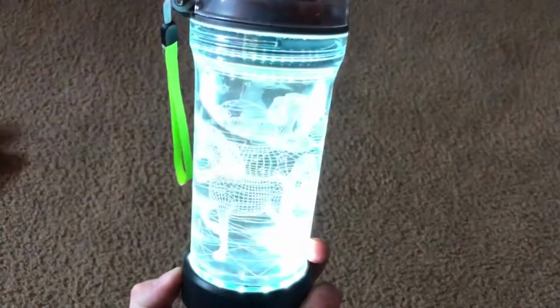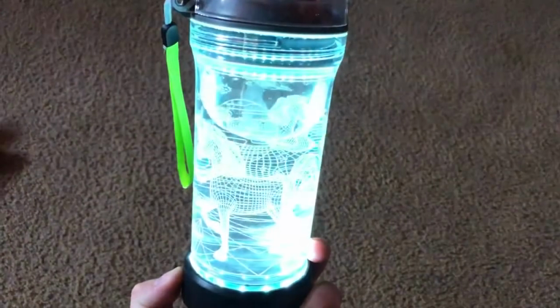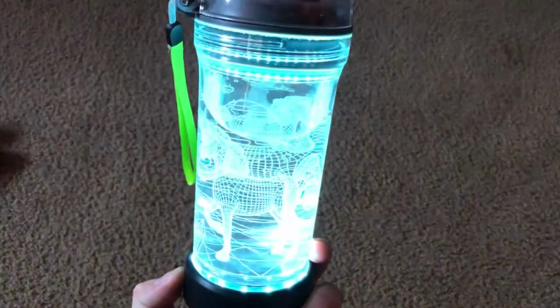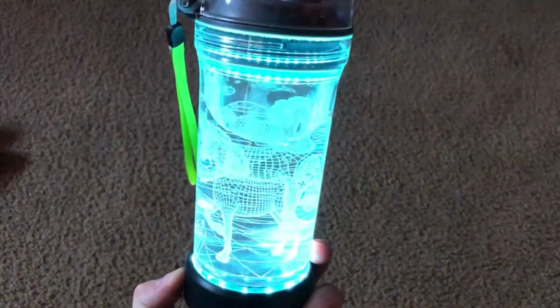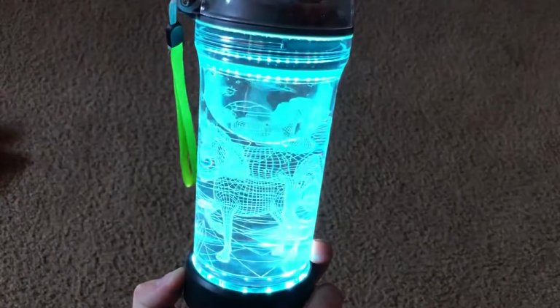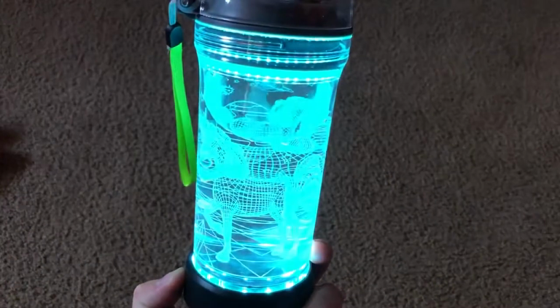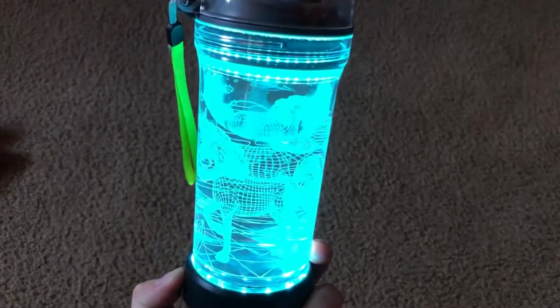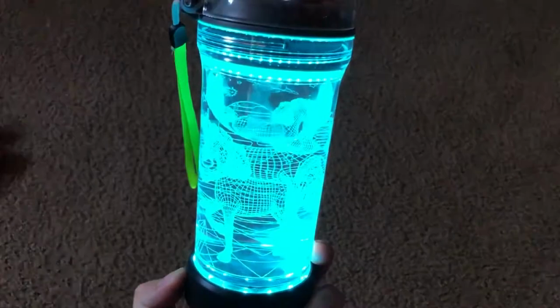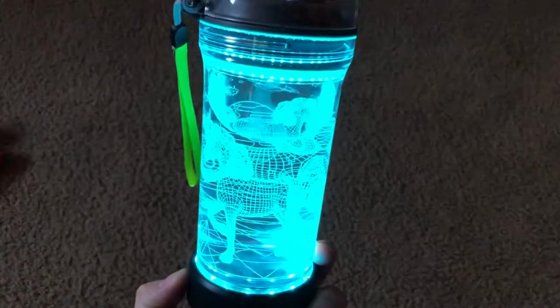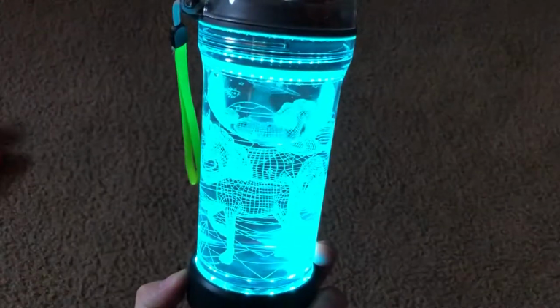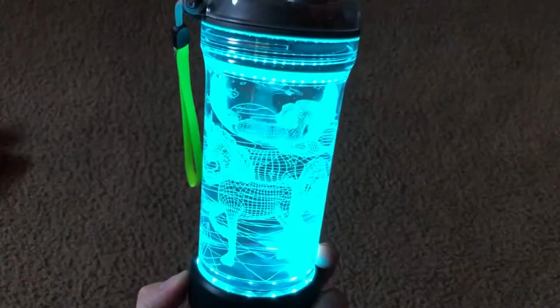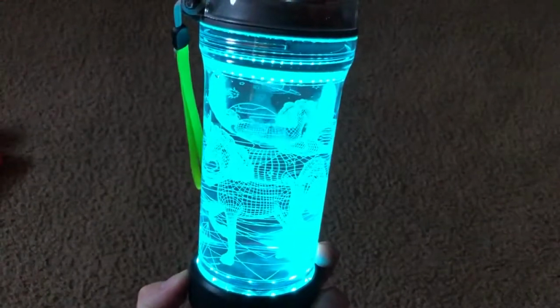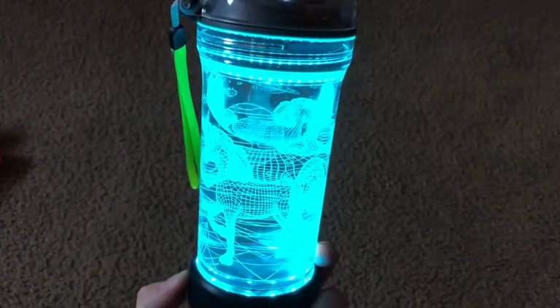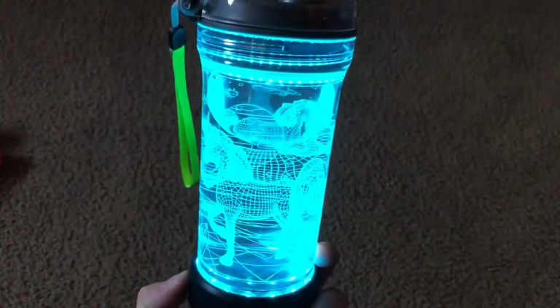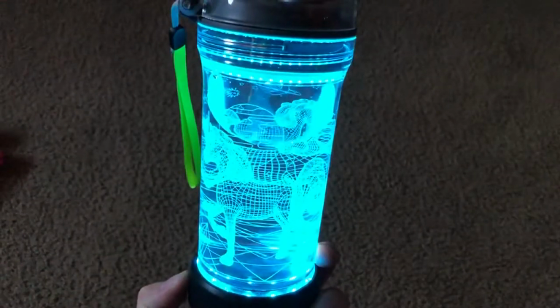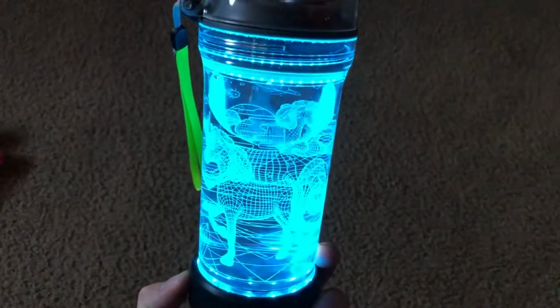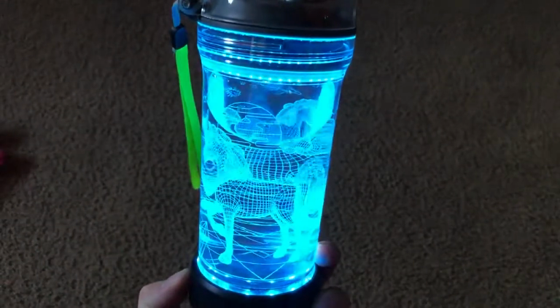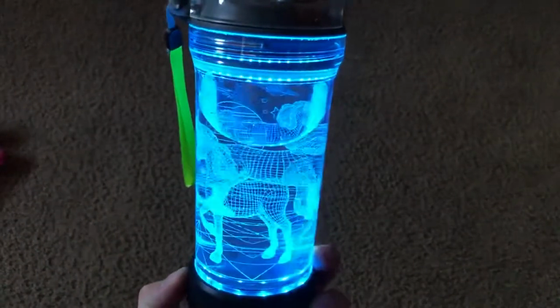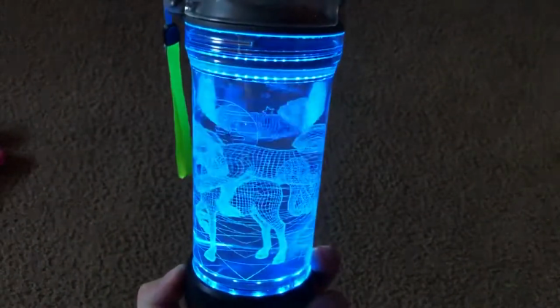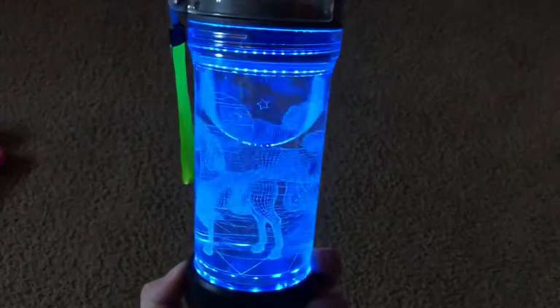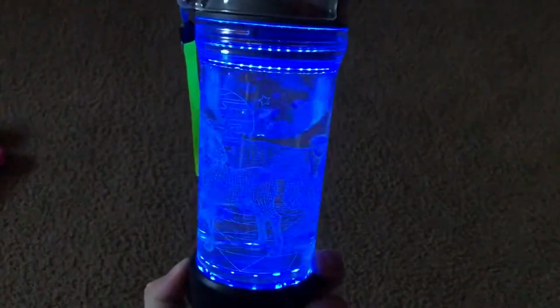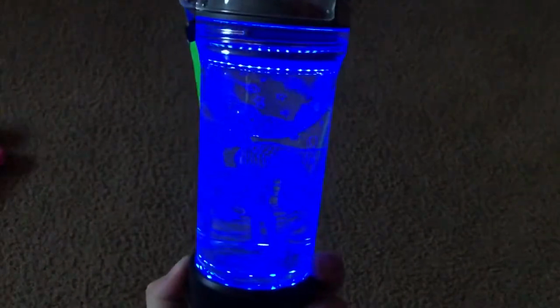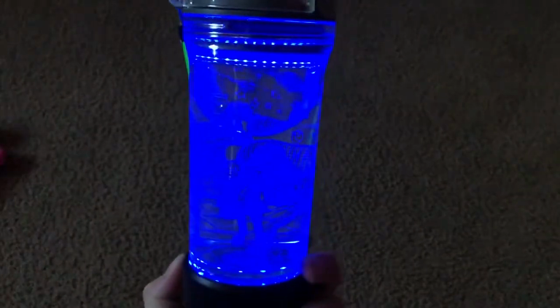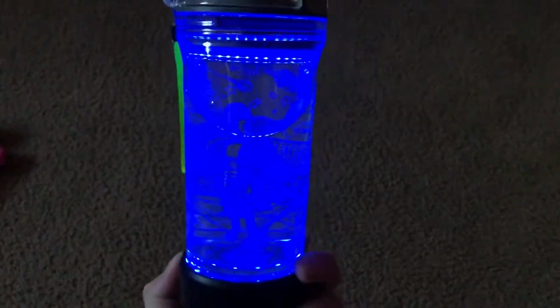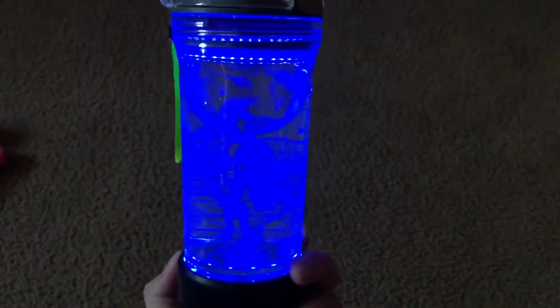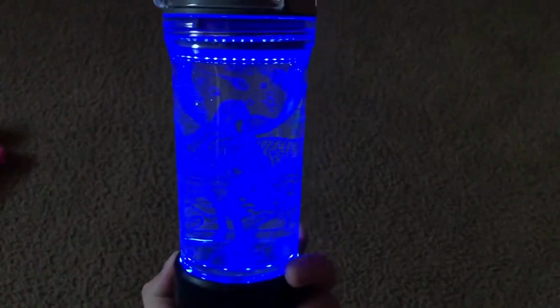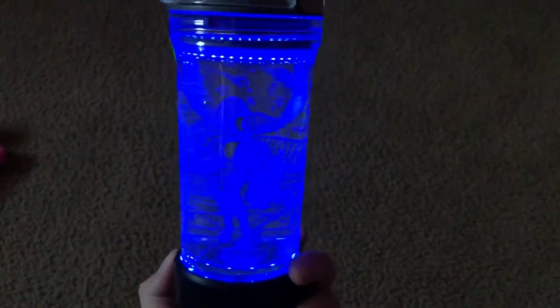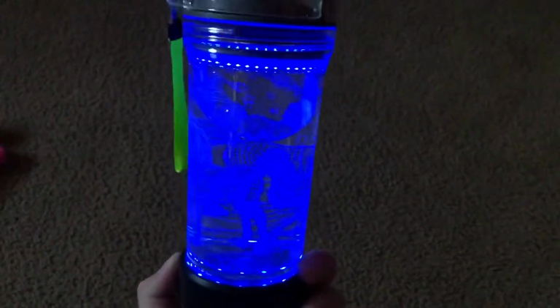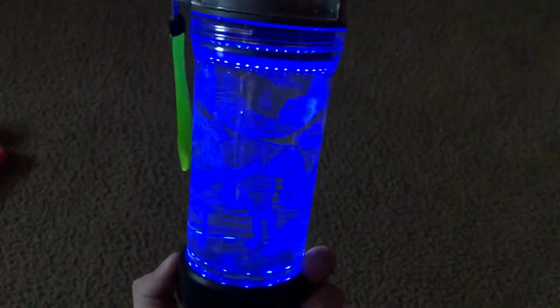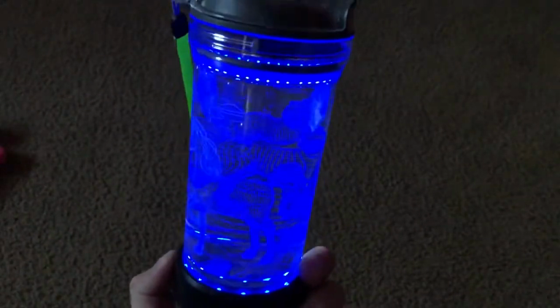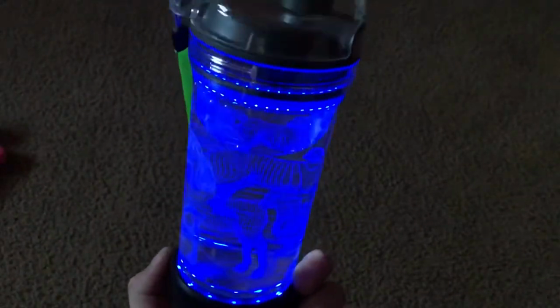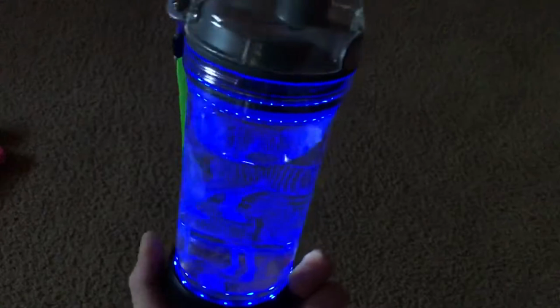It goes through a bunch of different colors, and it actually has a mode that will change colors like so.